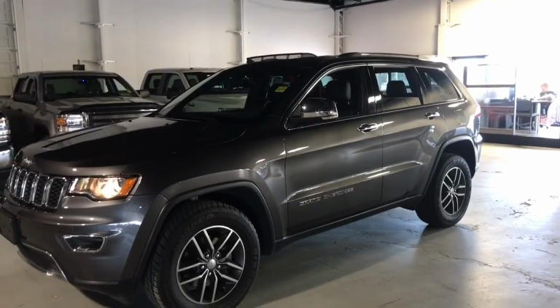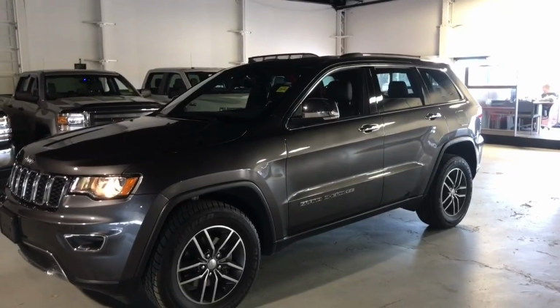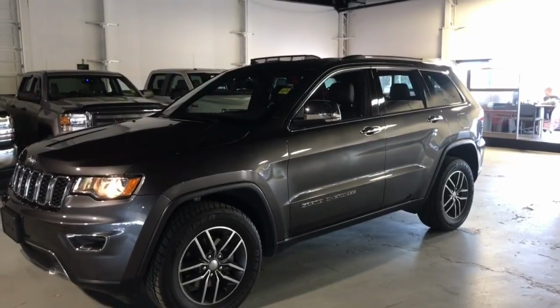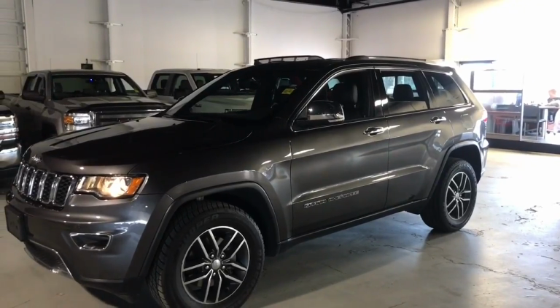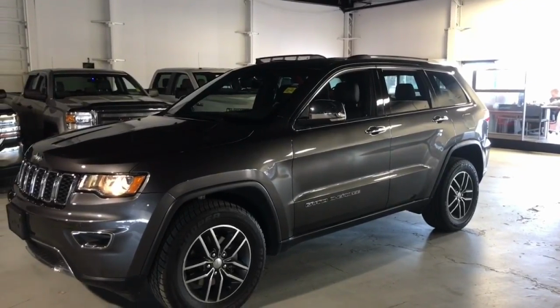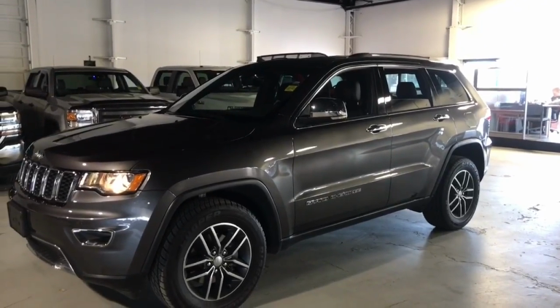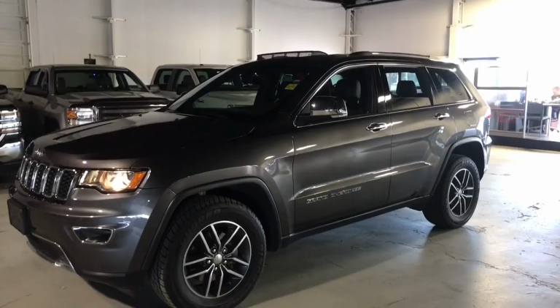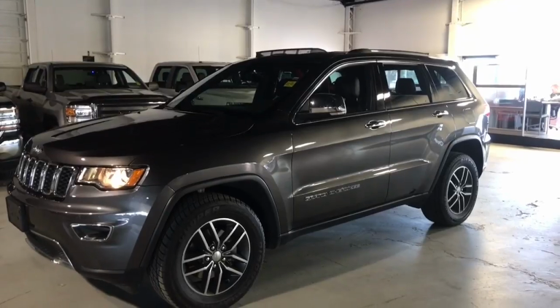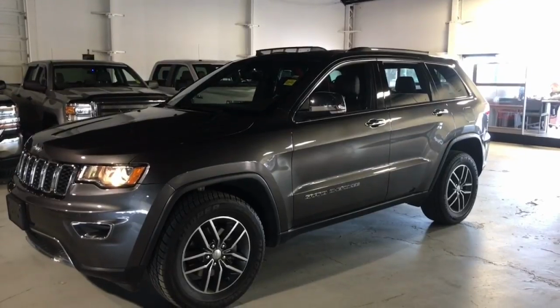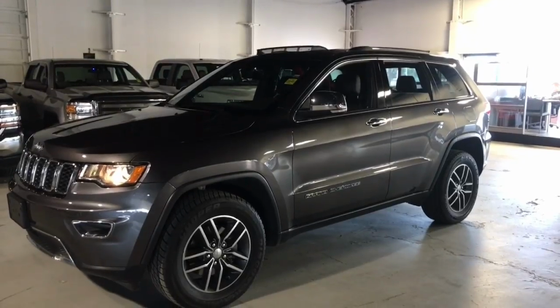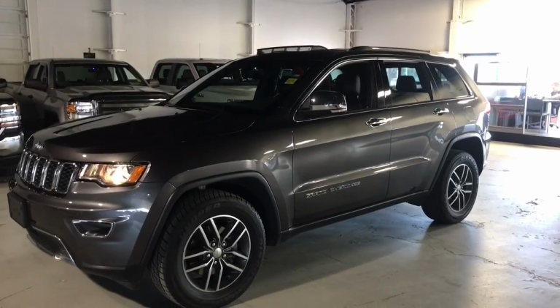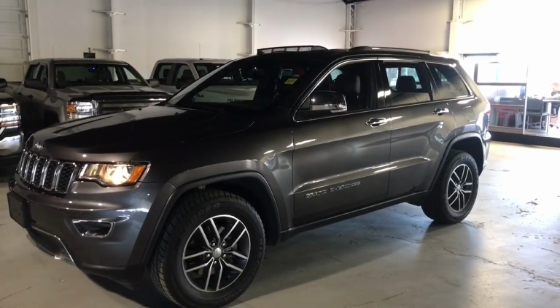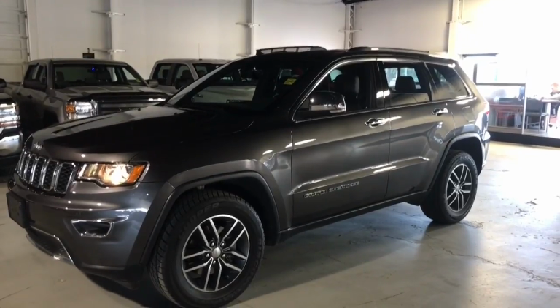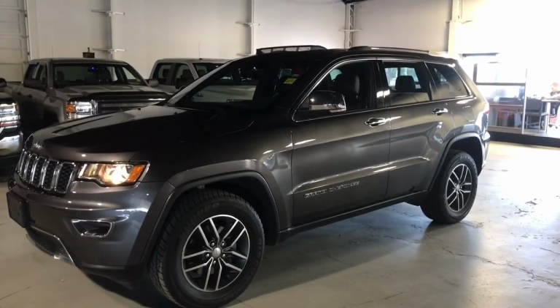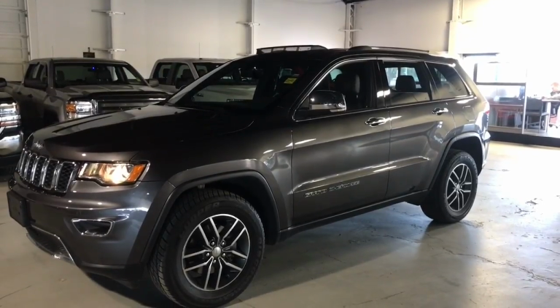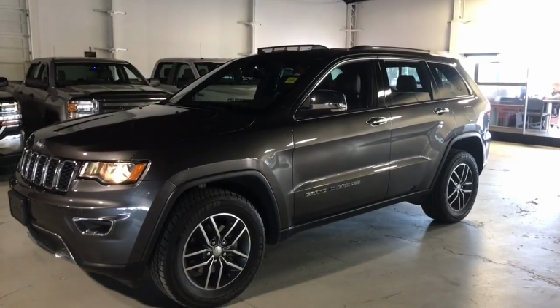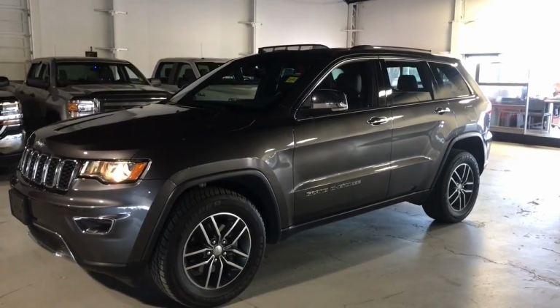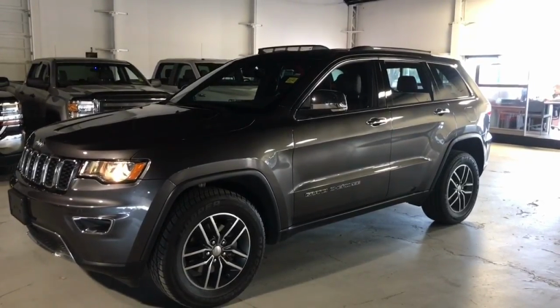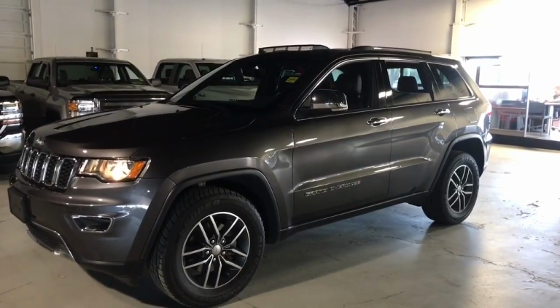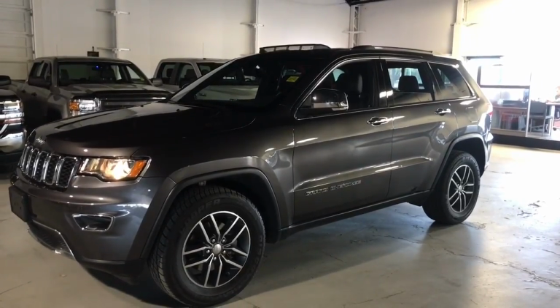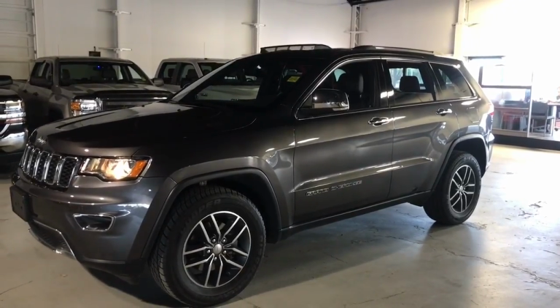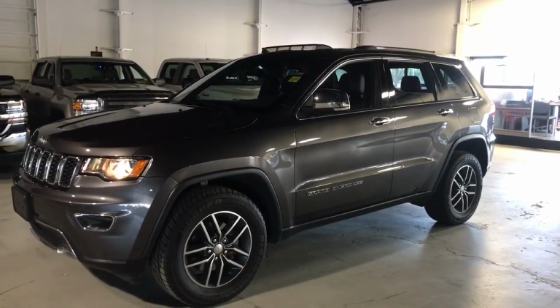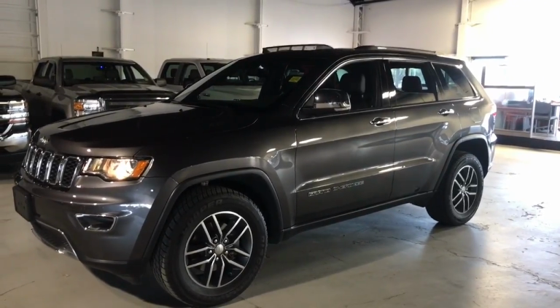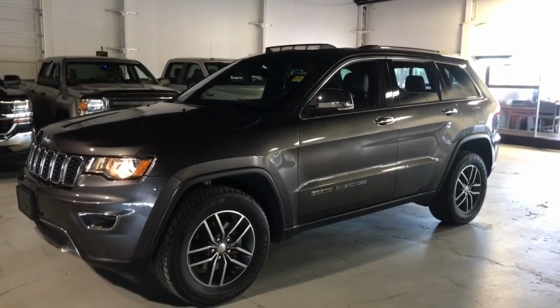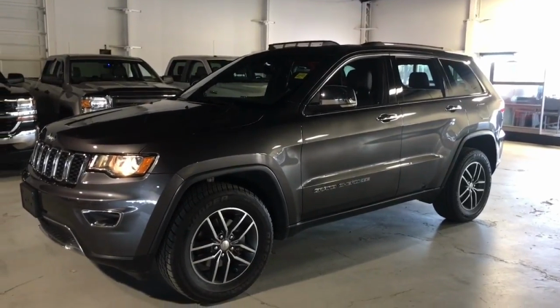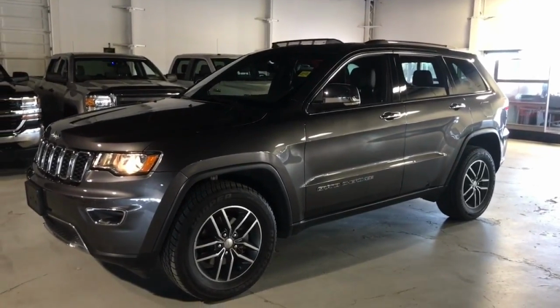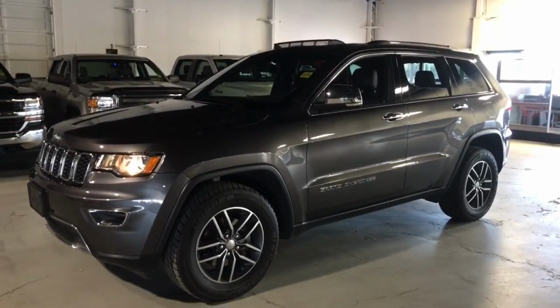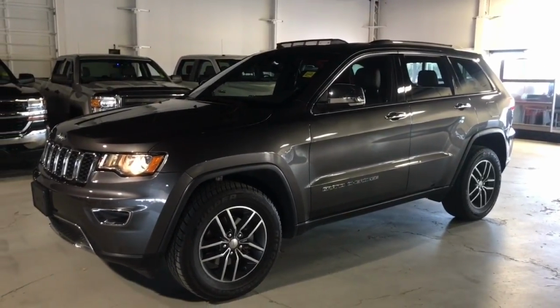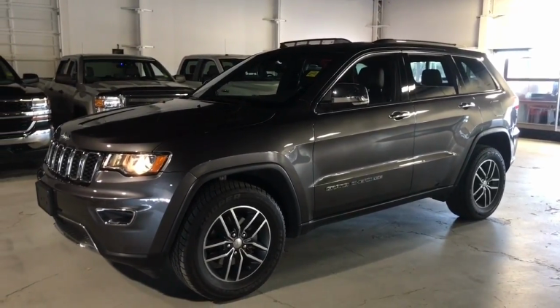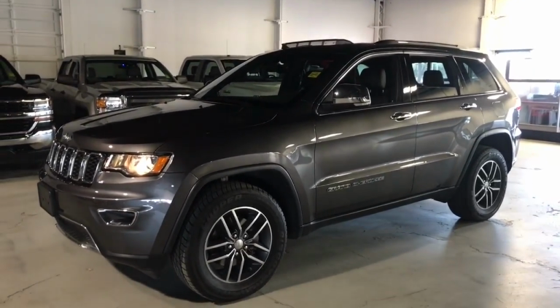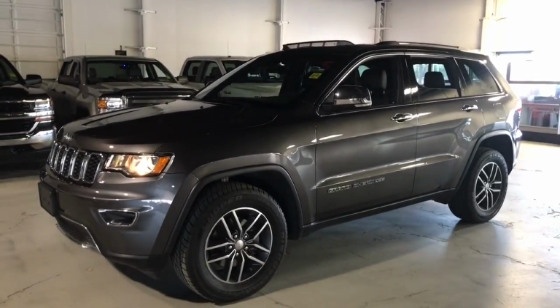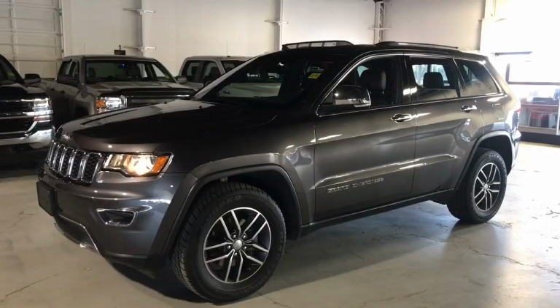The body is in immaculate condition — no digs, dents, or scratches. It just got a brand new polish and it's also got brand new tires.